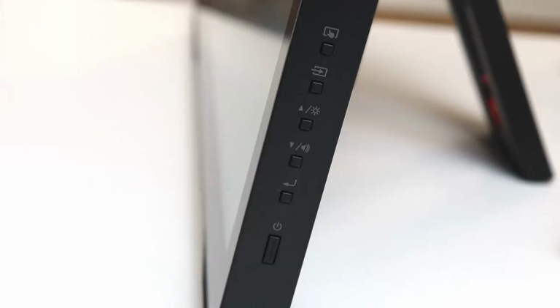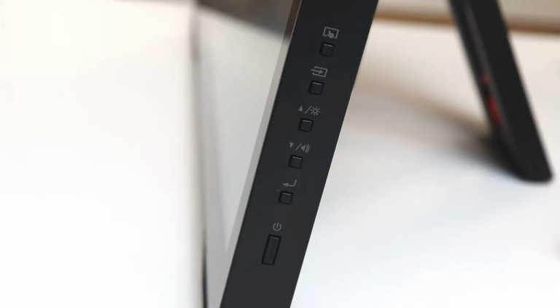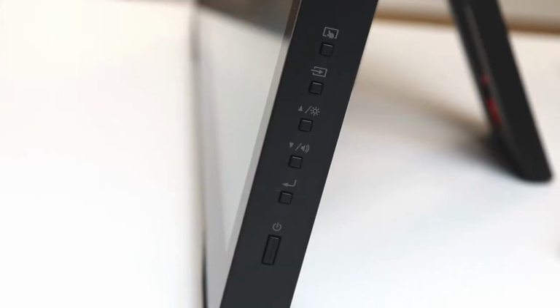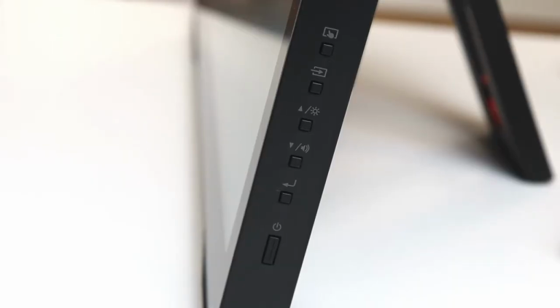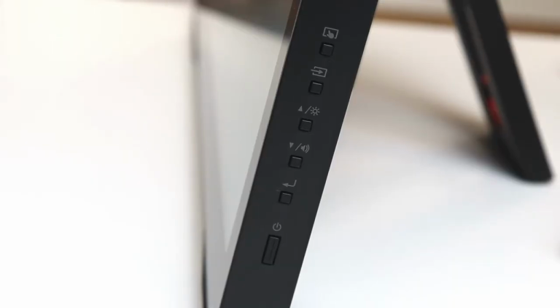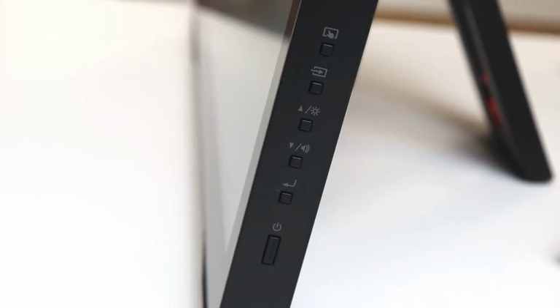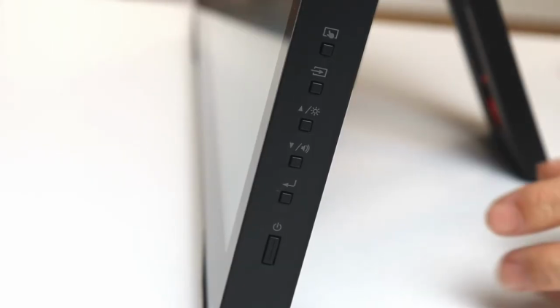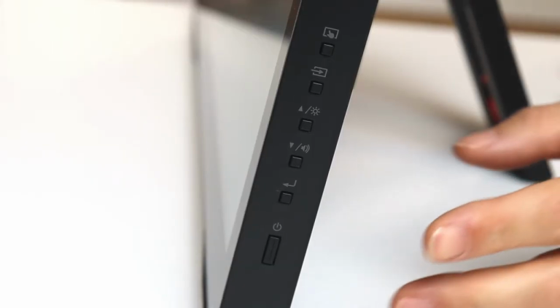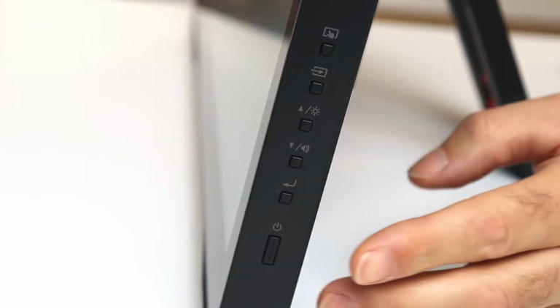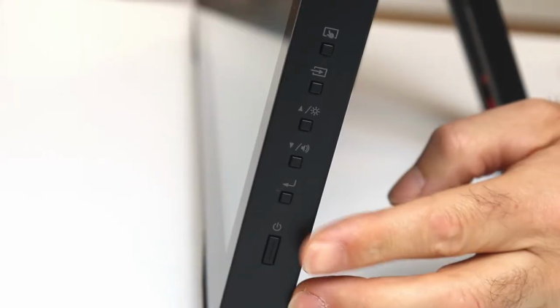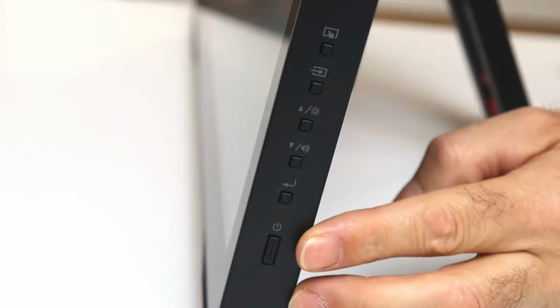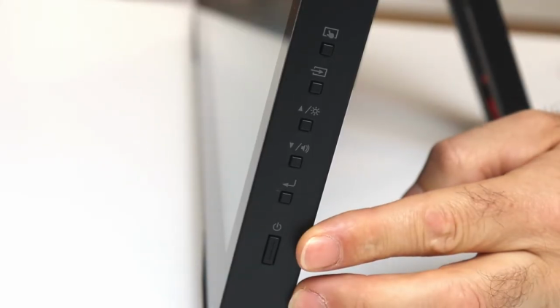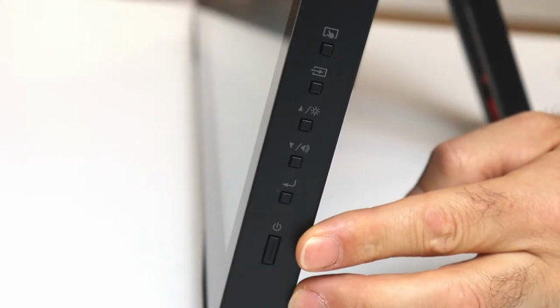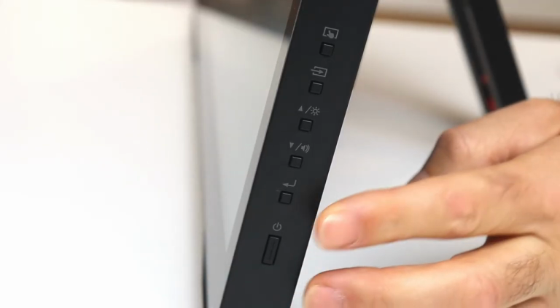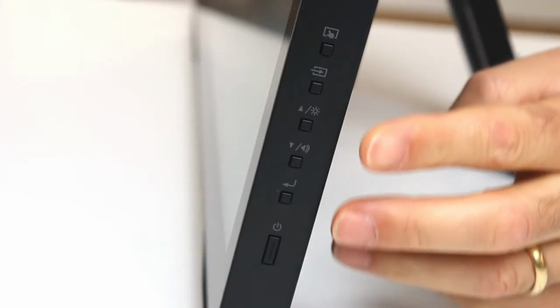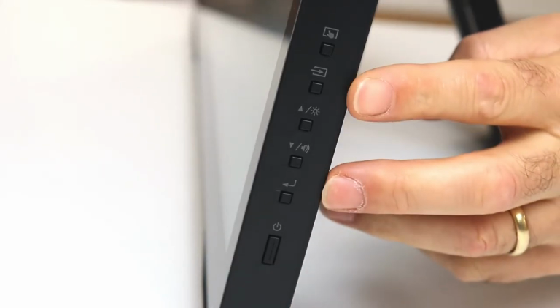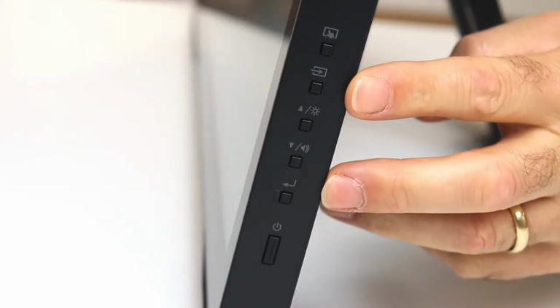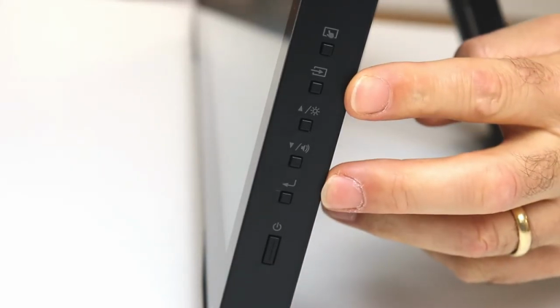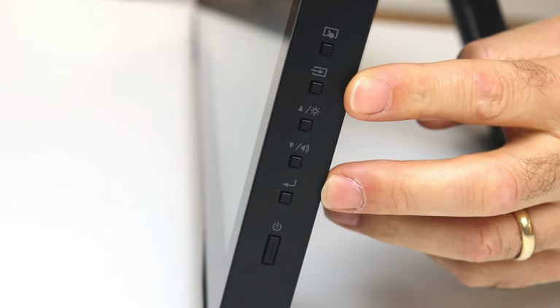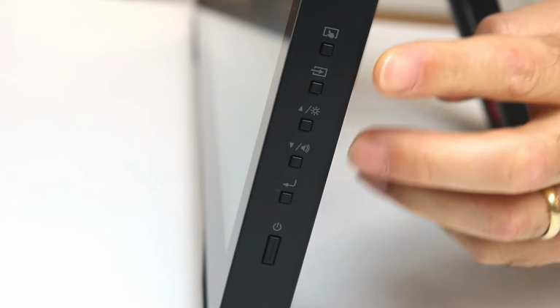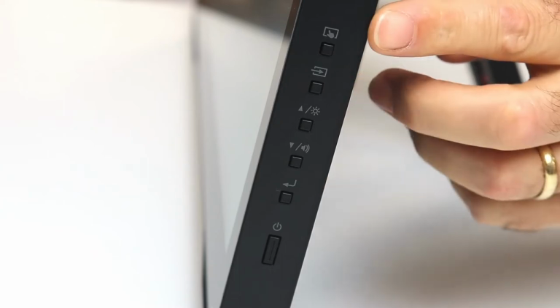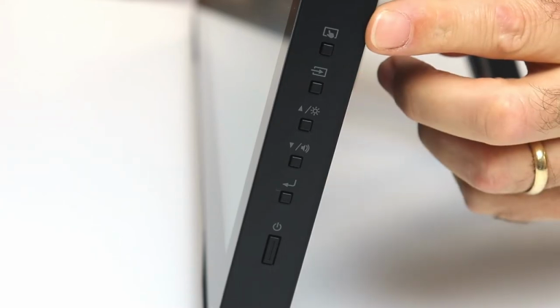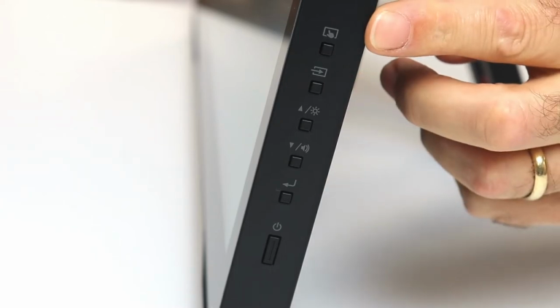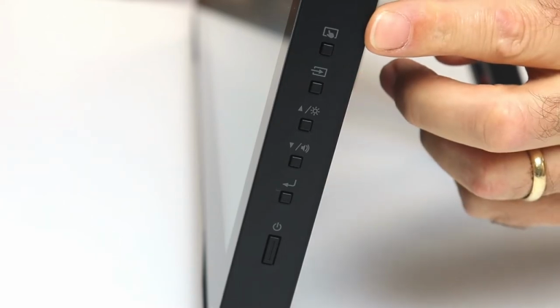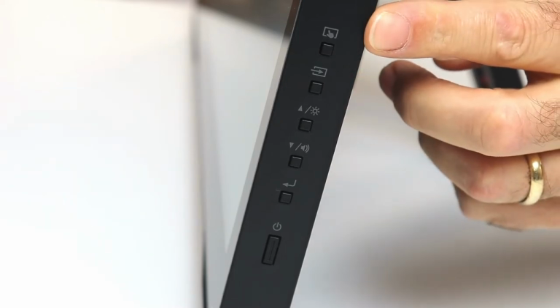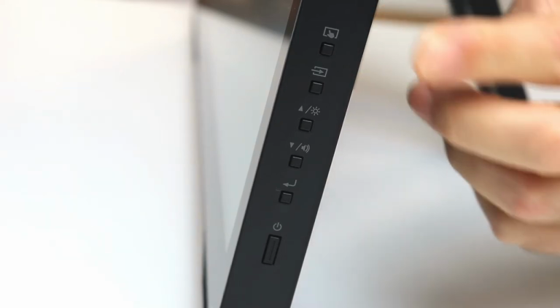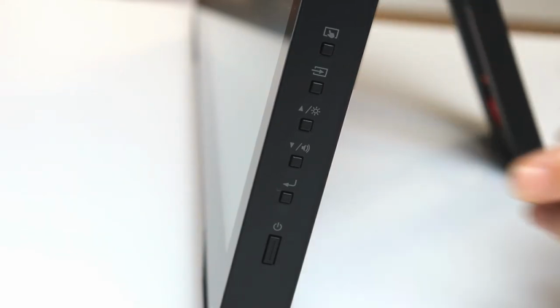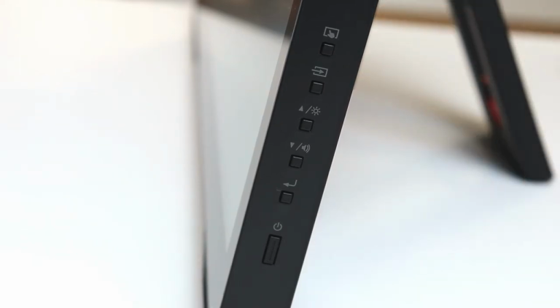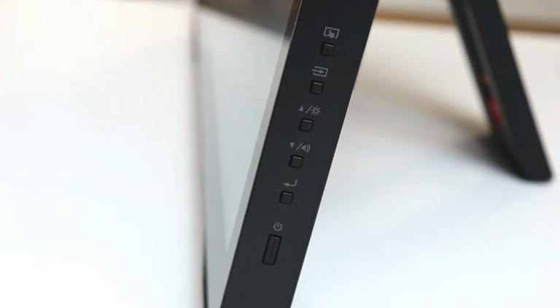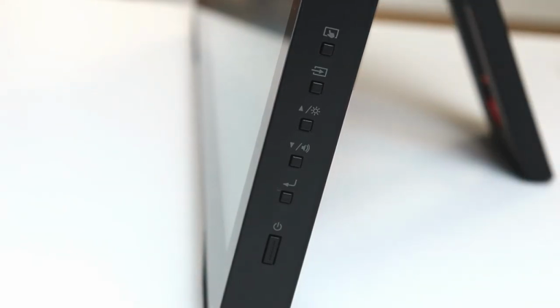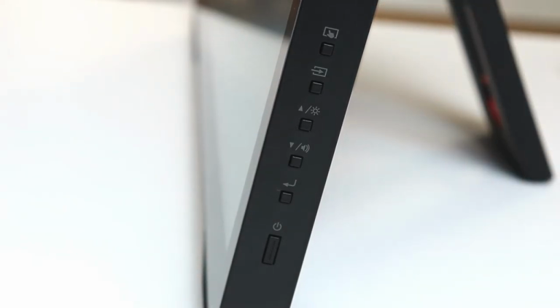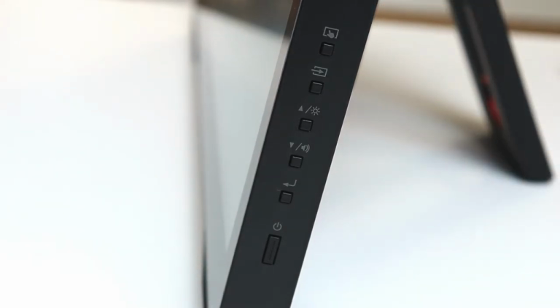On the right hand side of the monitor, you can find the touch on/off switch, the on-screen display menu buttons, and the power on/off switch.